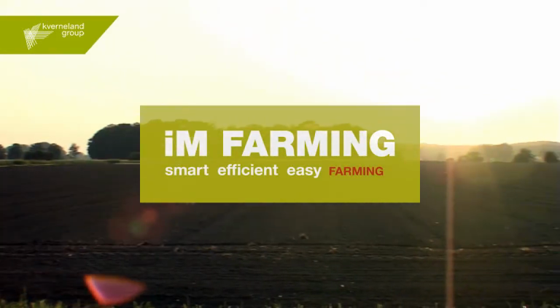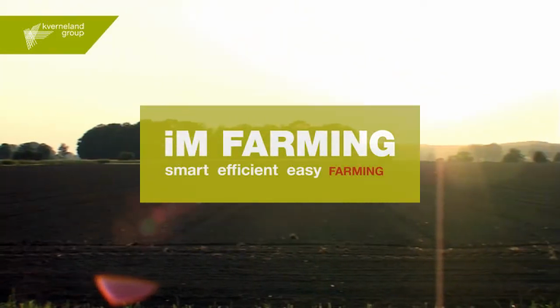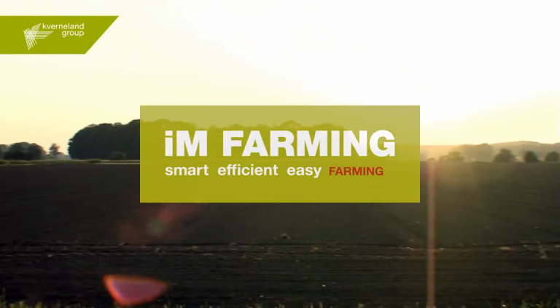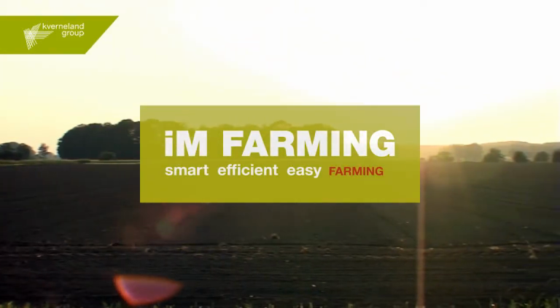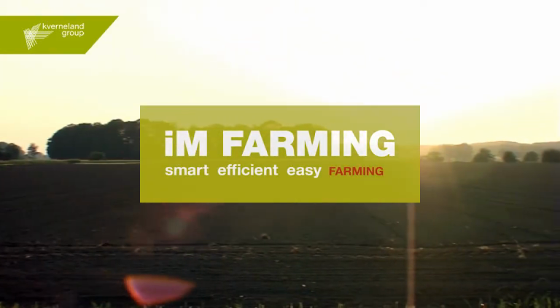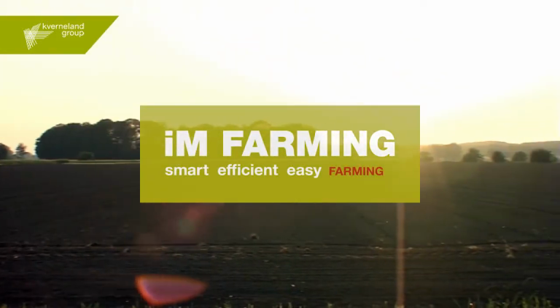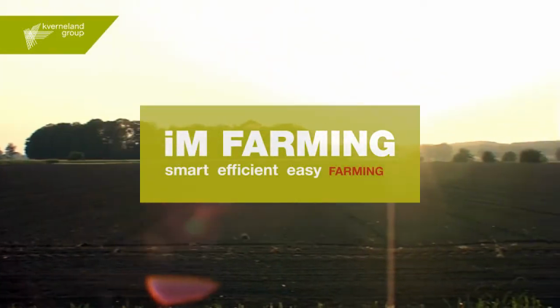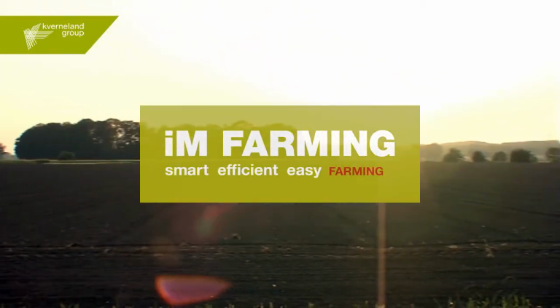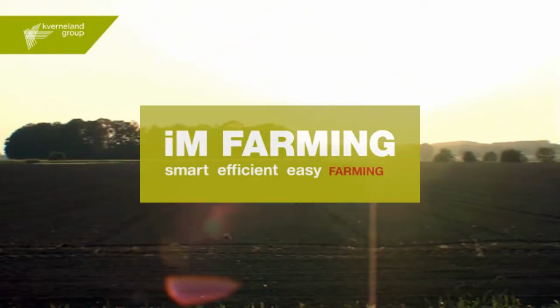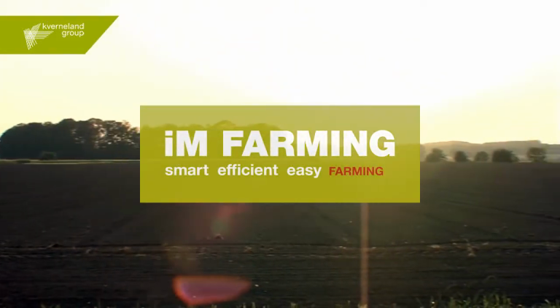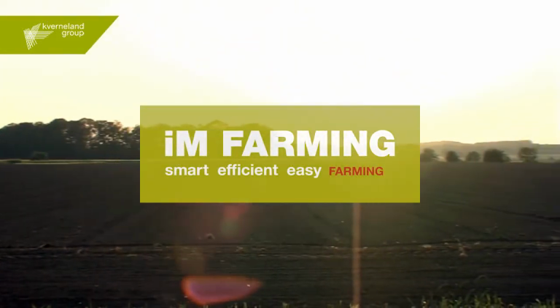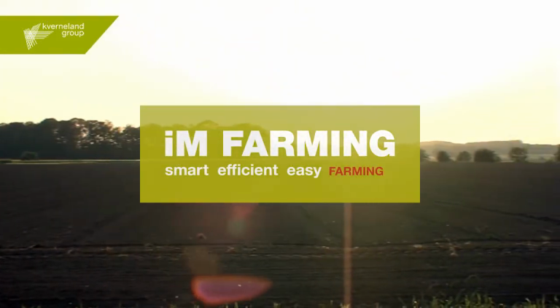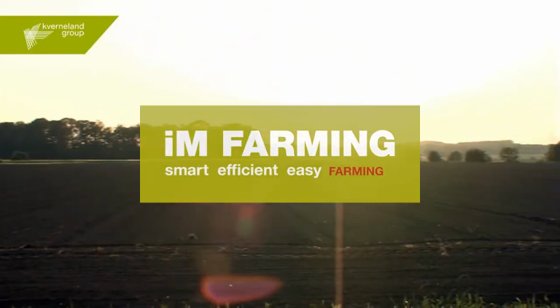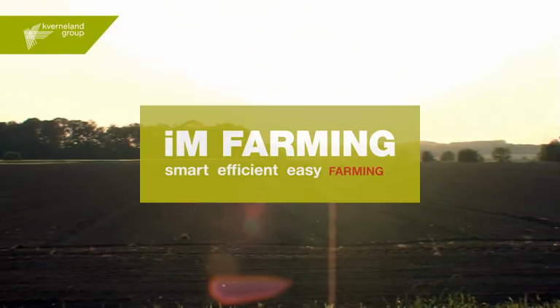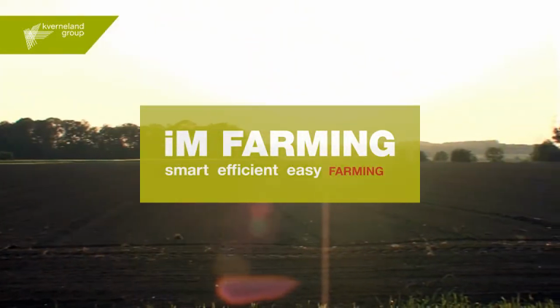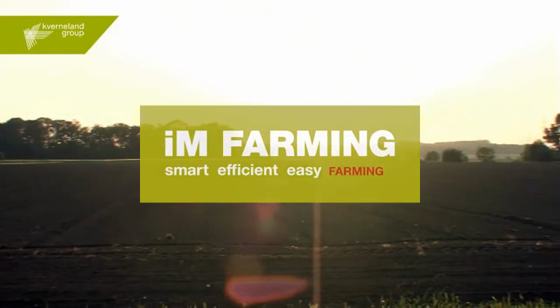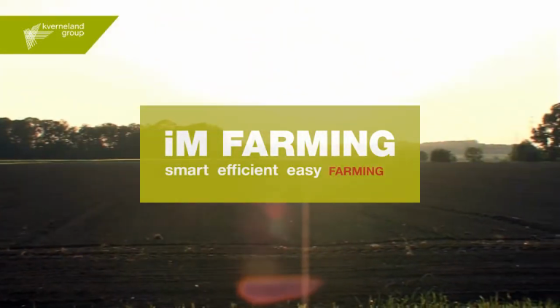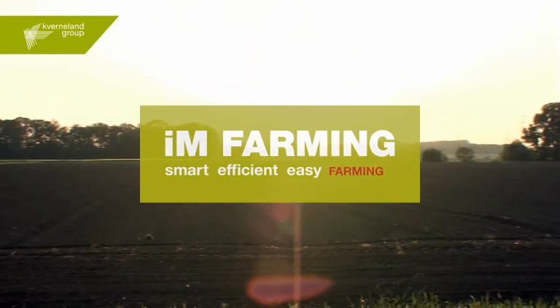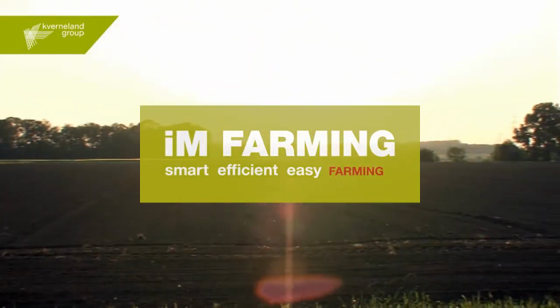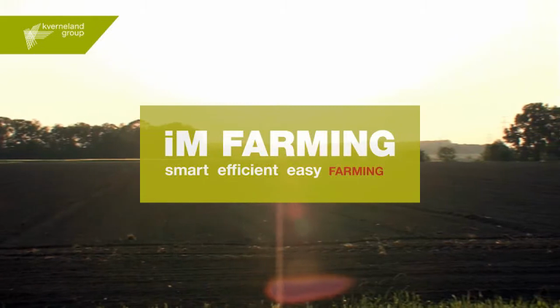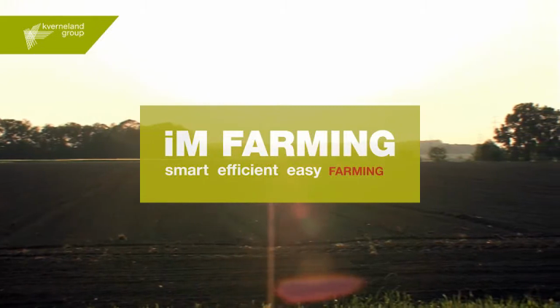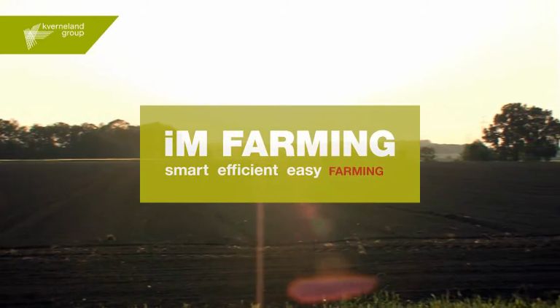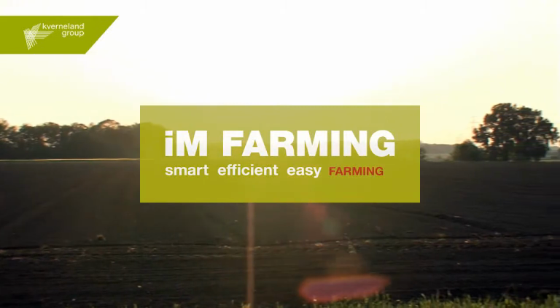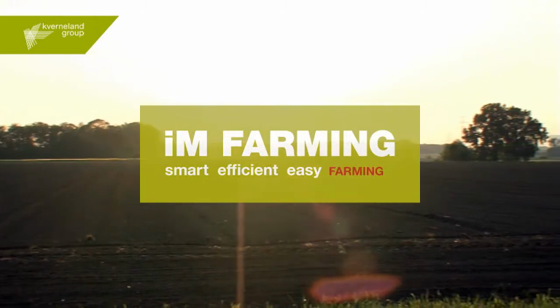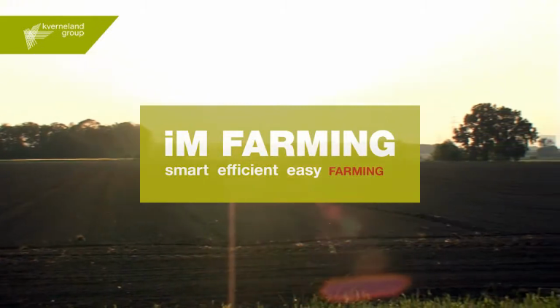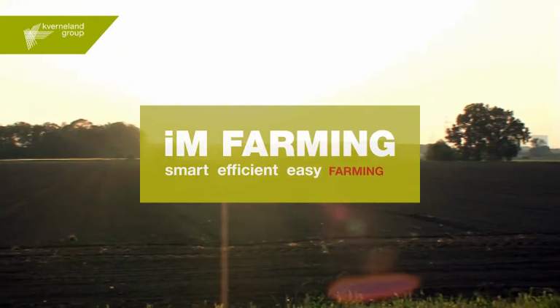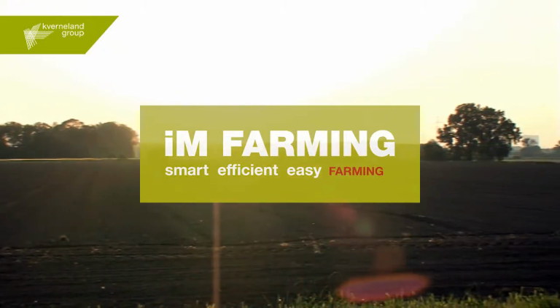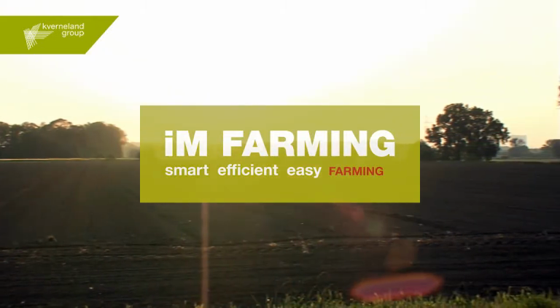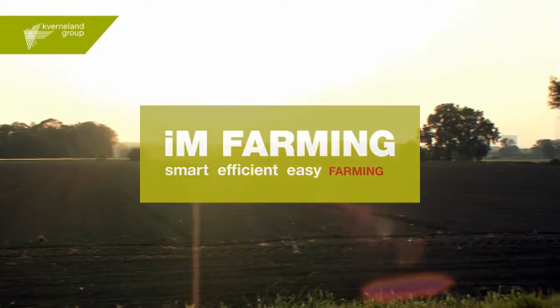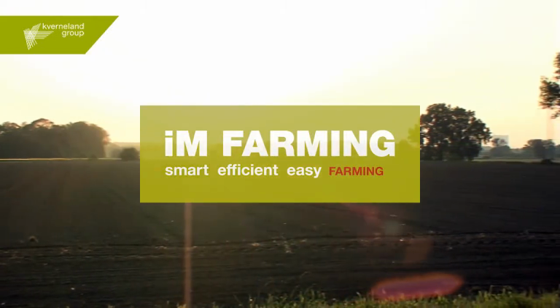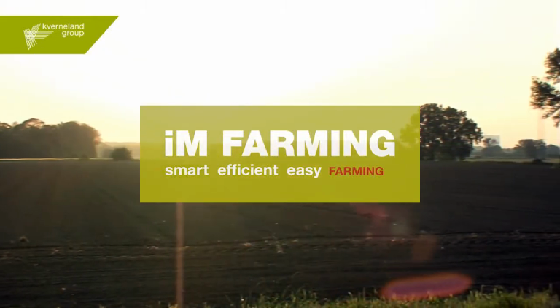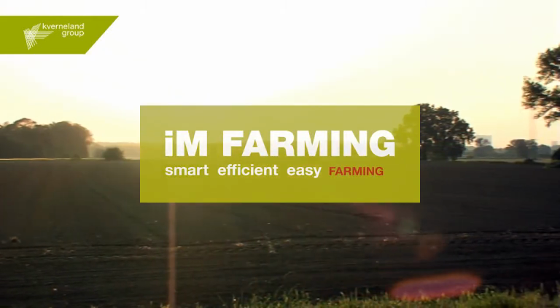I'm Farming from Kvernland makes your daily work smarter, more efficient and simpler.